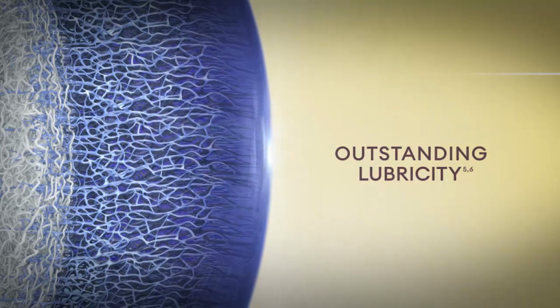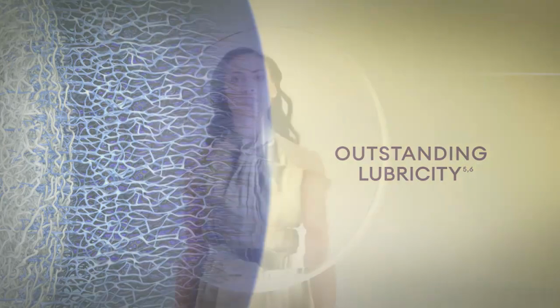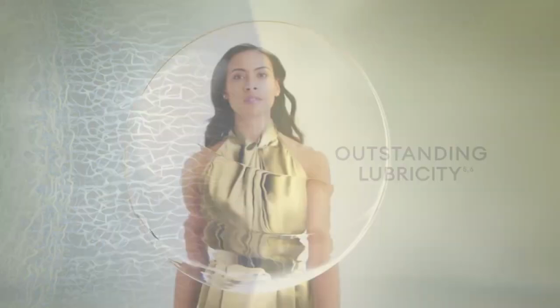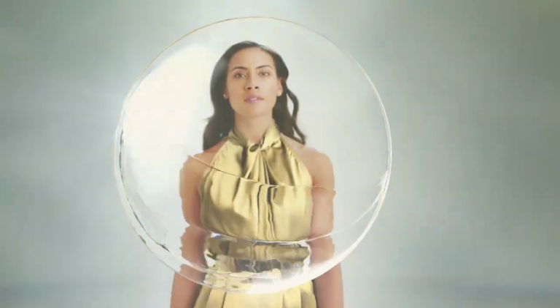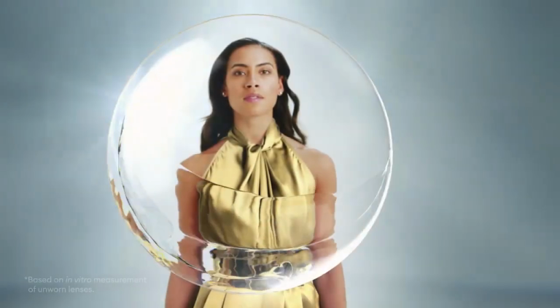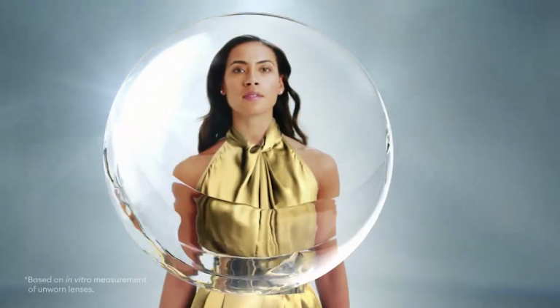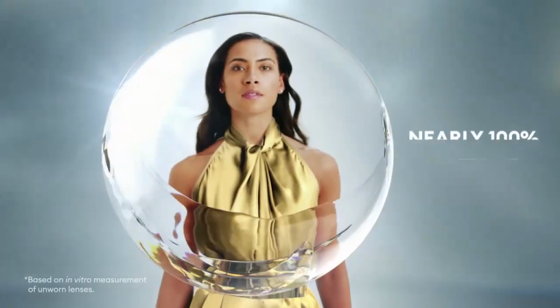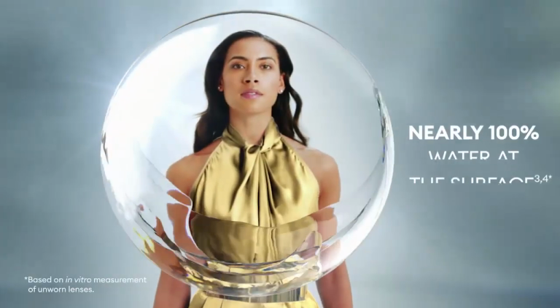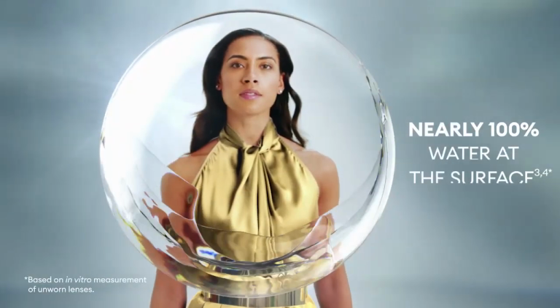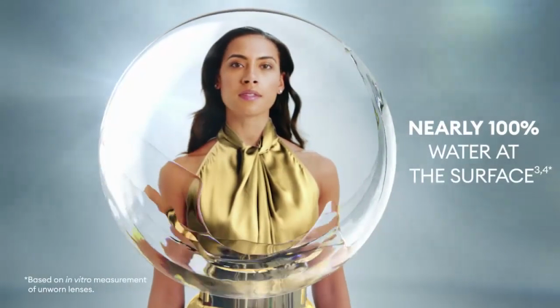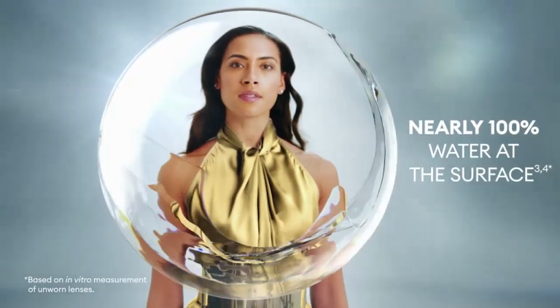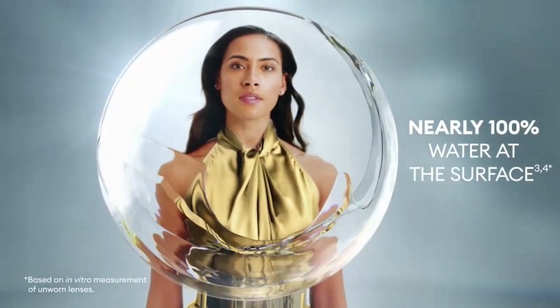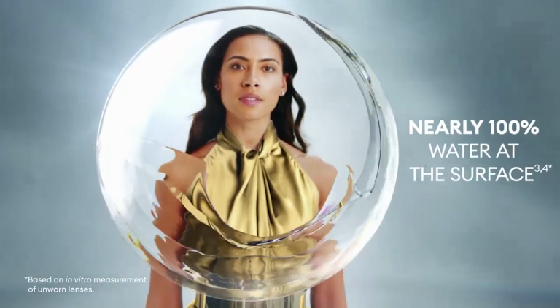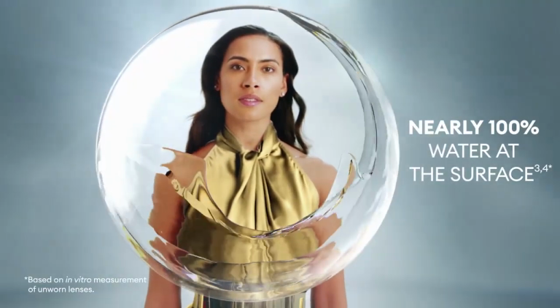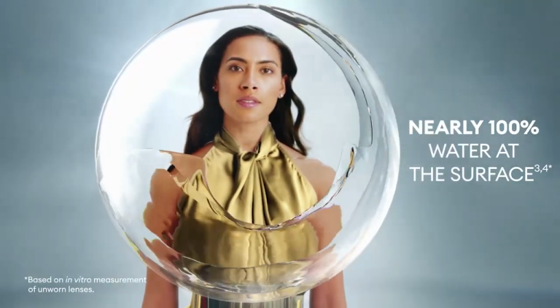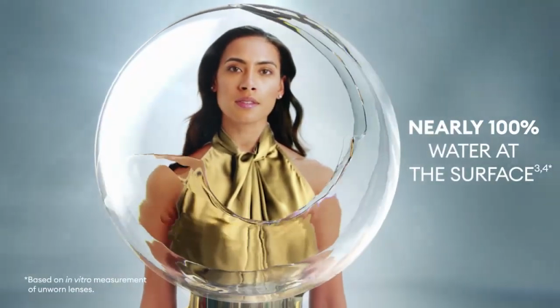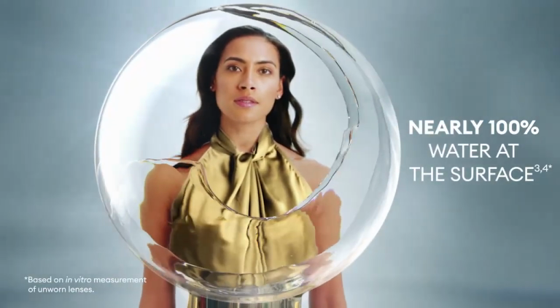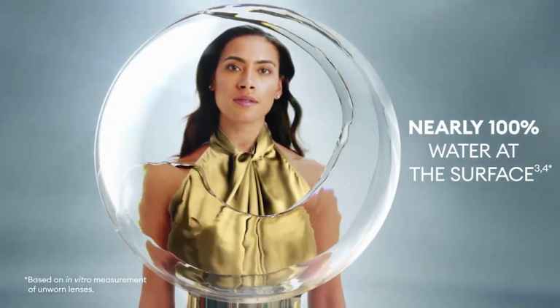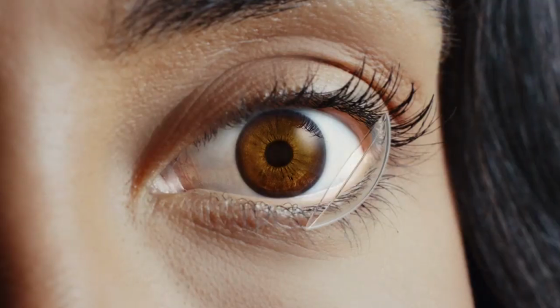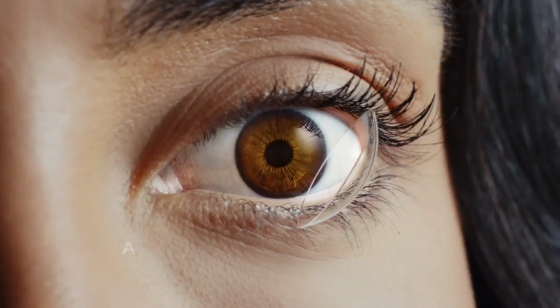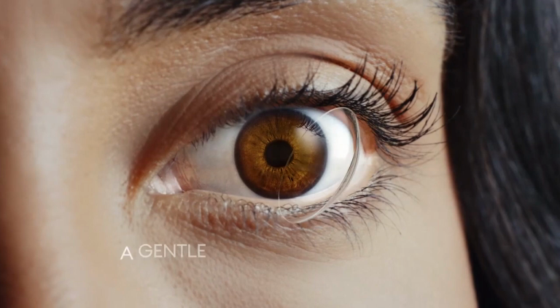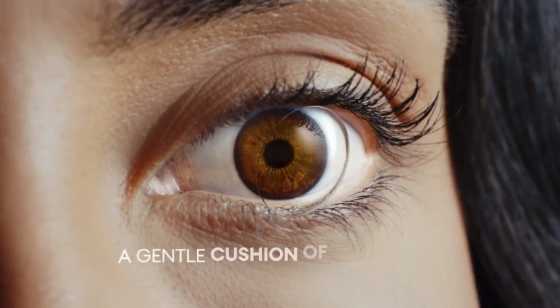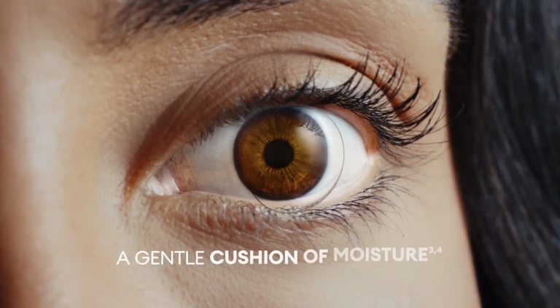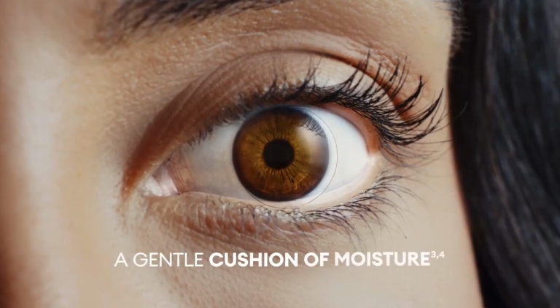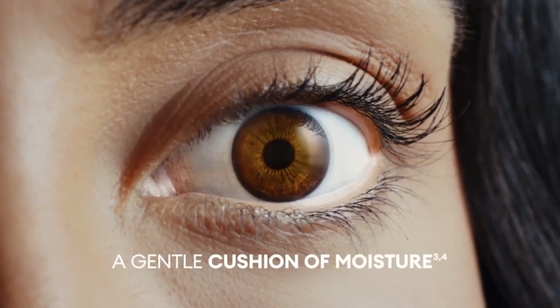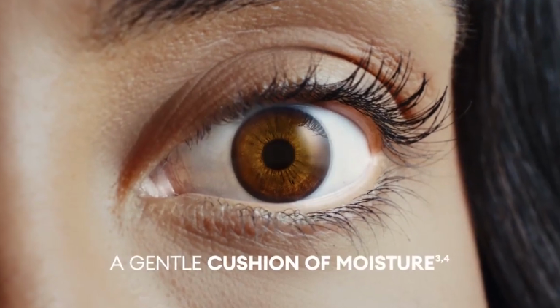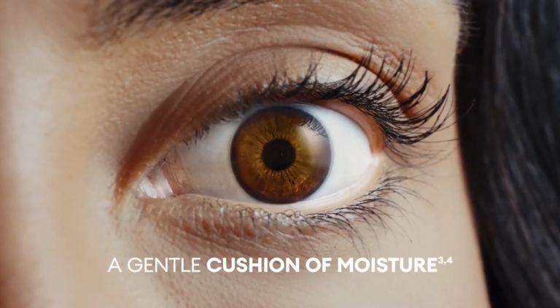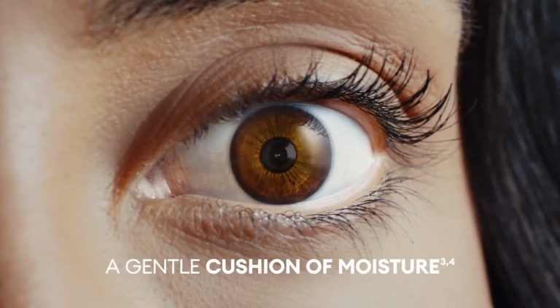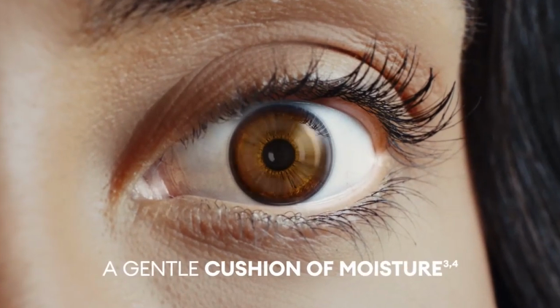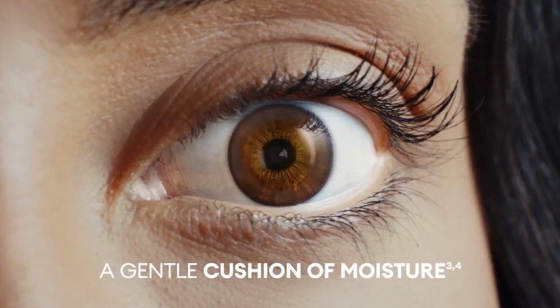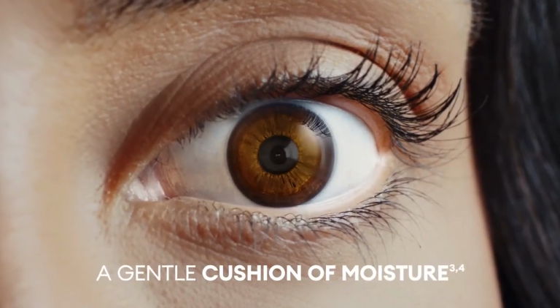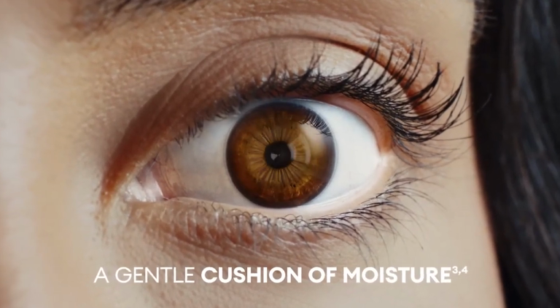With nearly 100% water at the surface of the lens, nothing touches the eye but a gentle cushion of moisture.